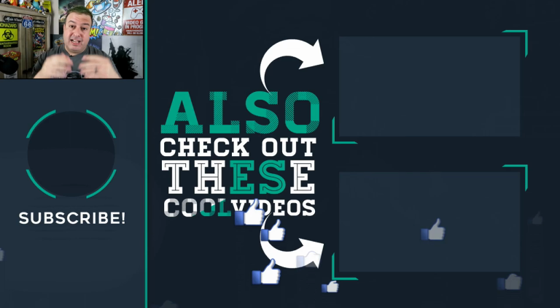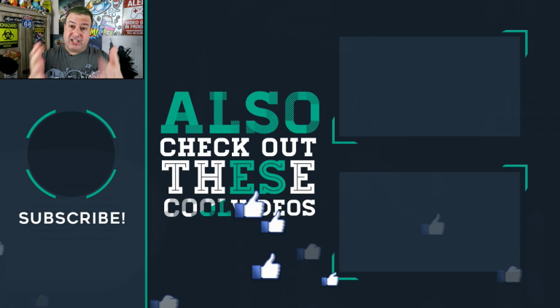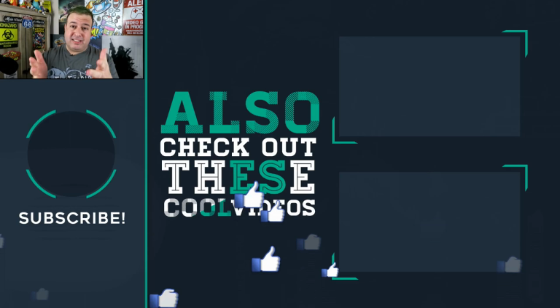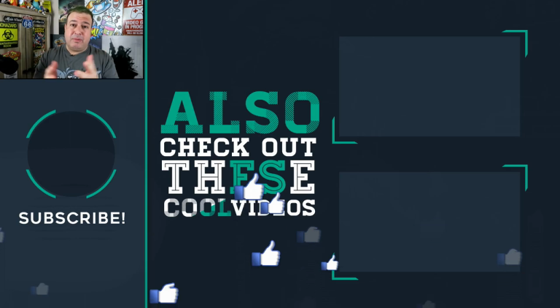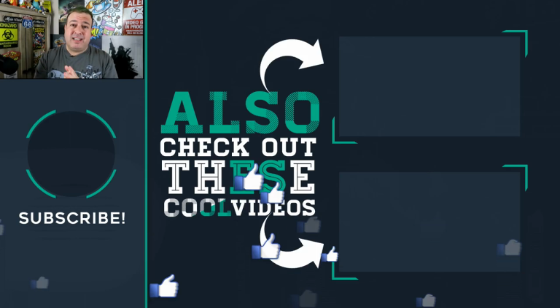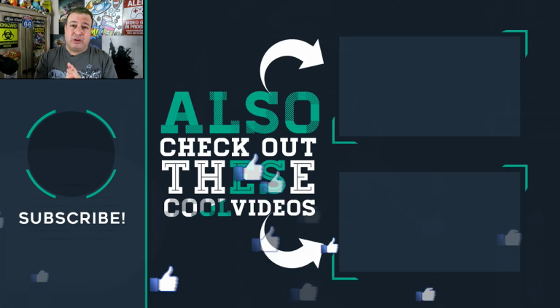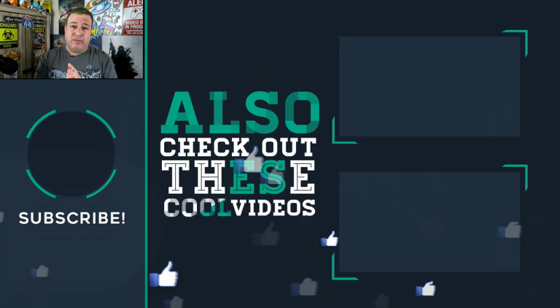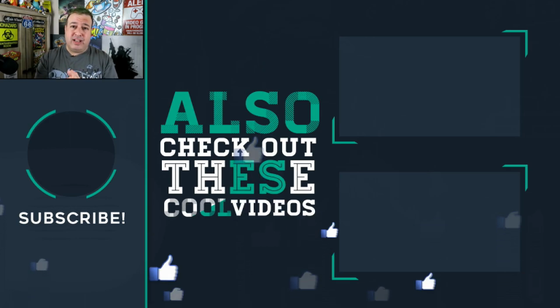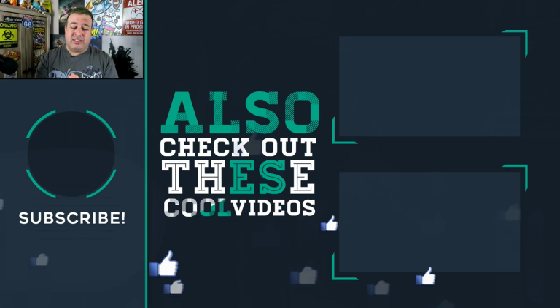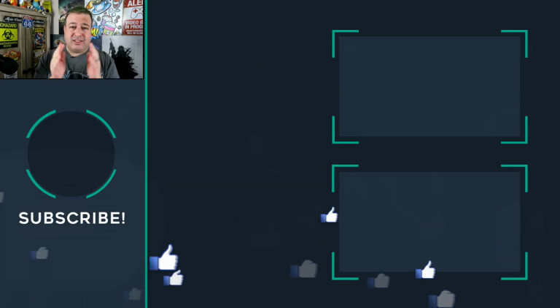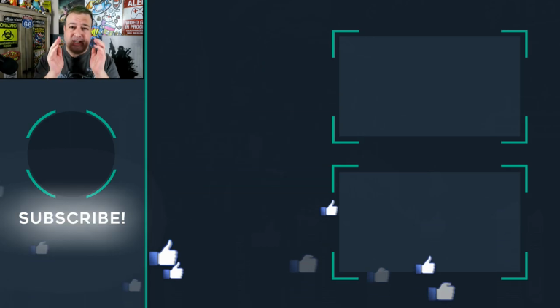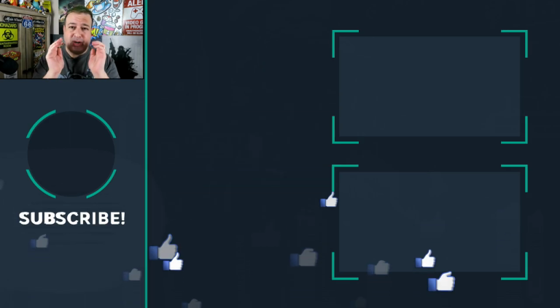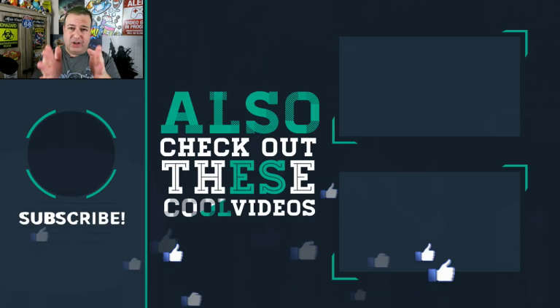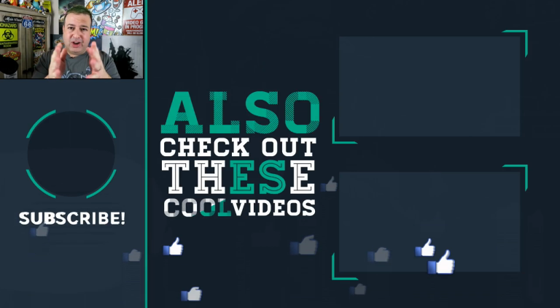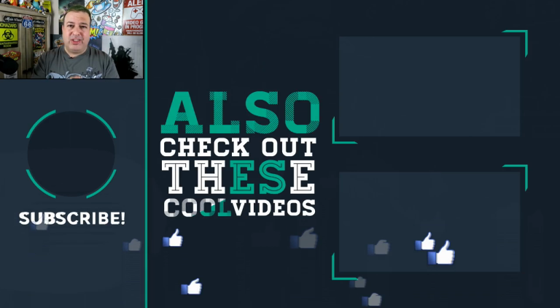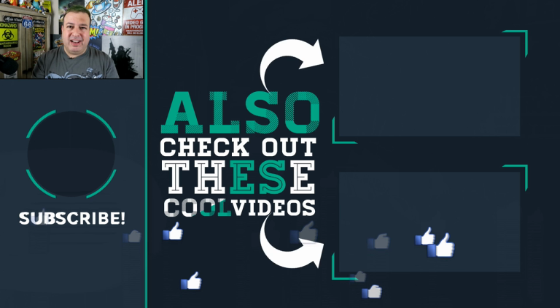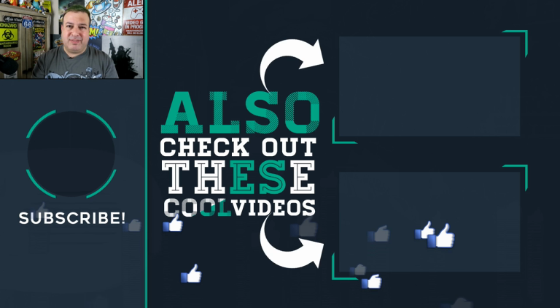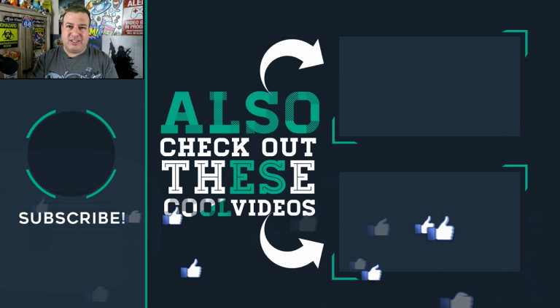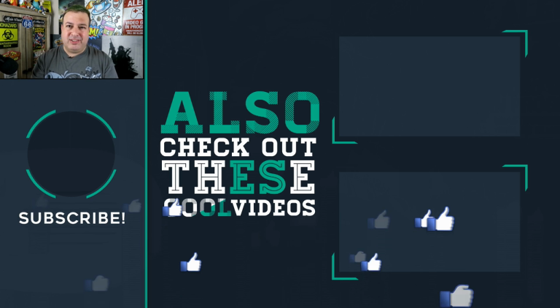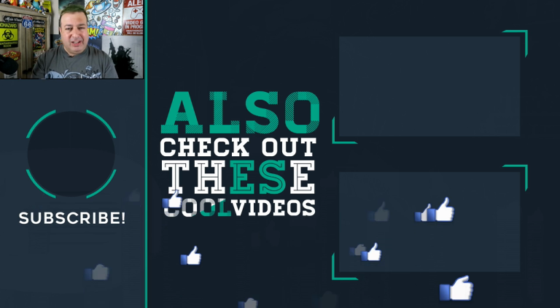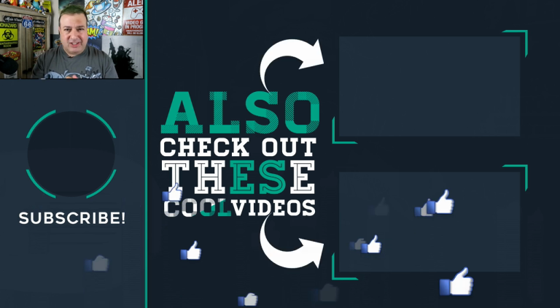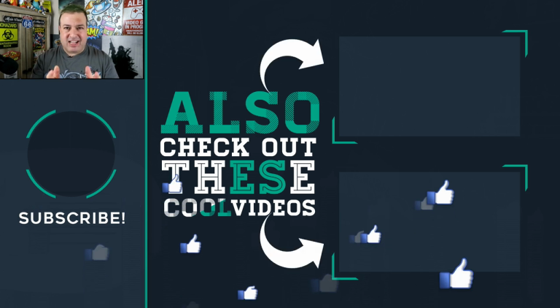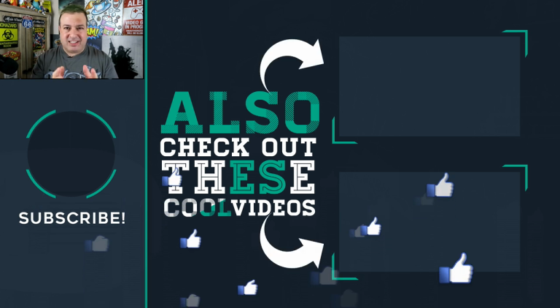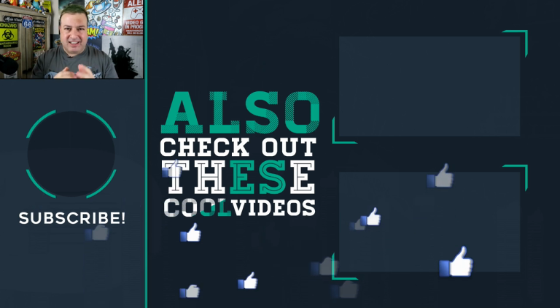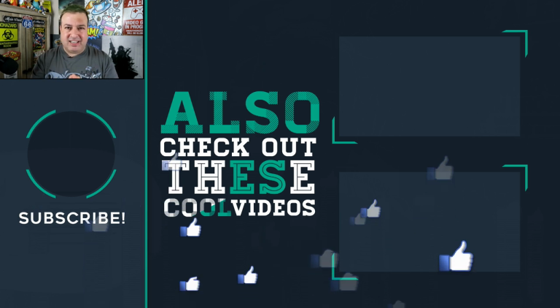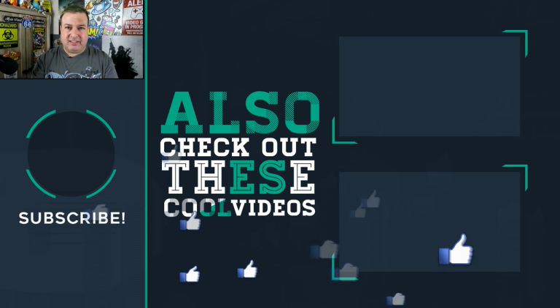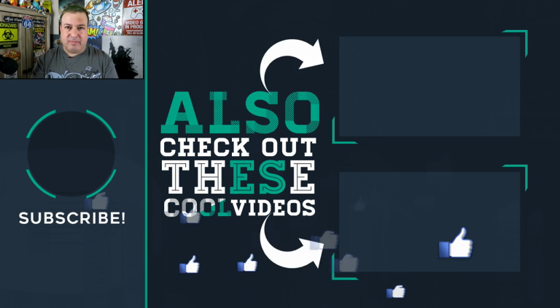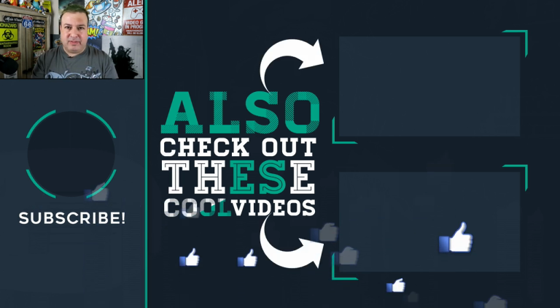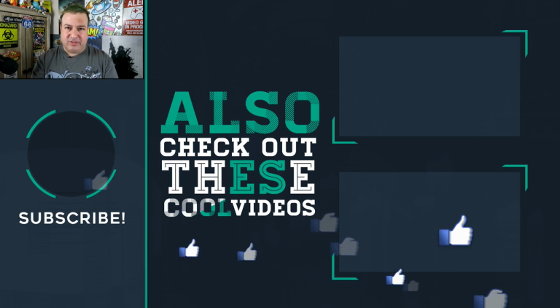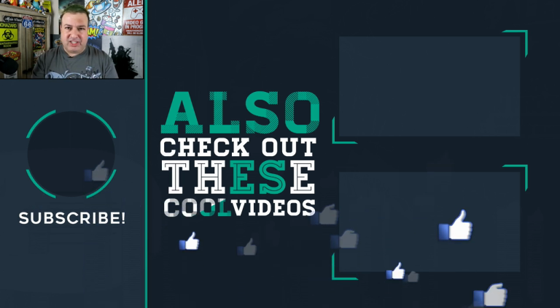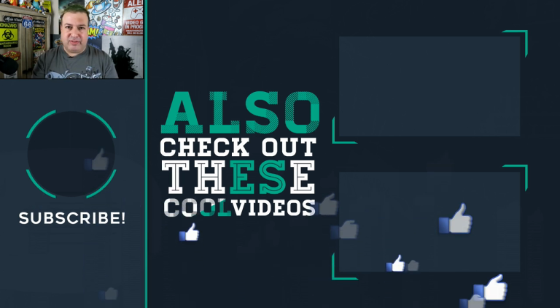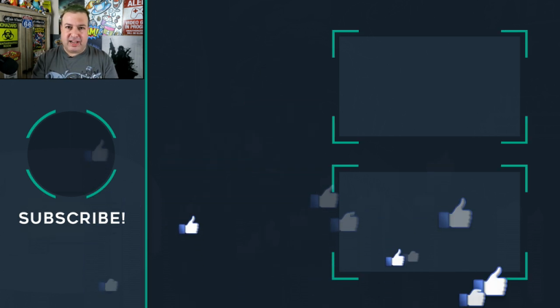Check out some of these other cool videos and I'll see you on the next episode — because that's Tech Simple. Cheers for now.